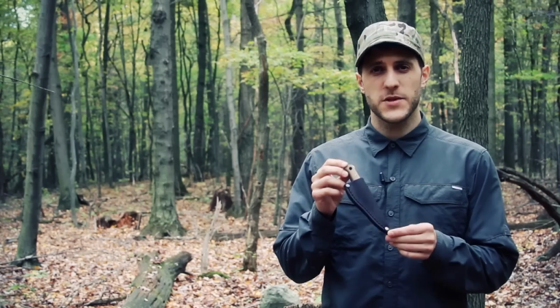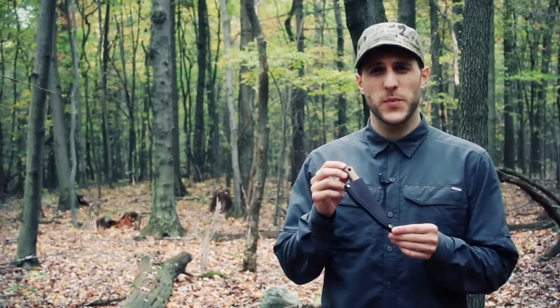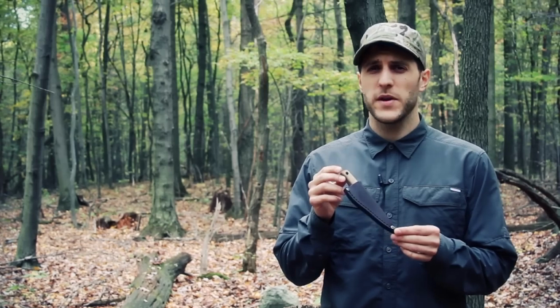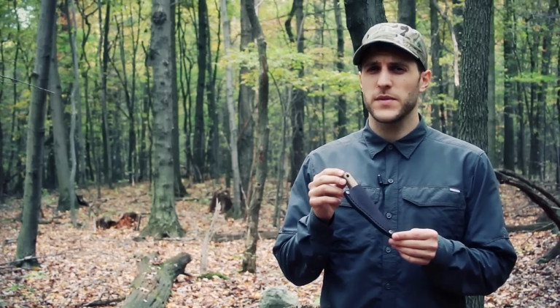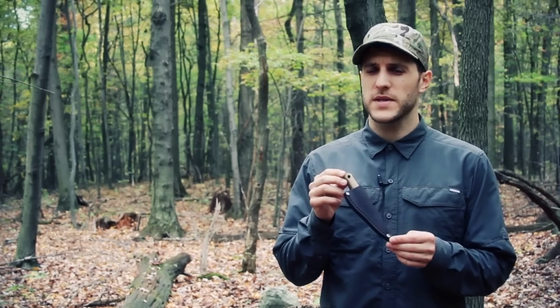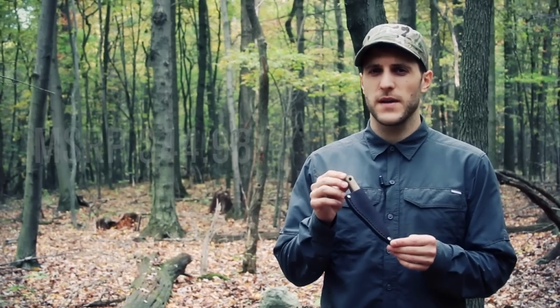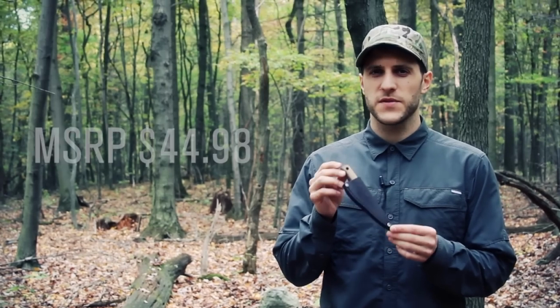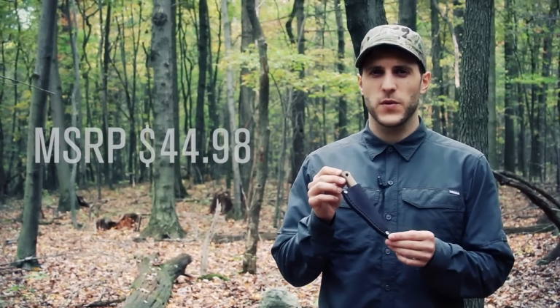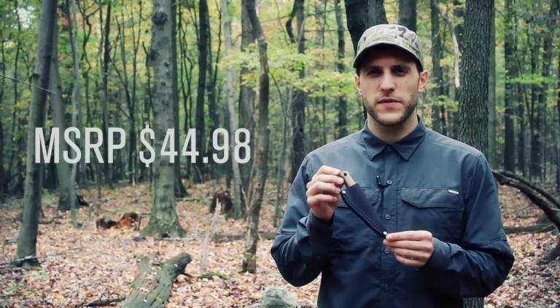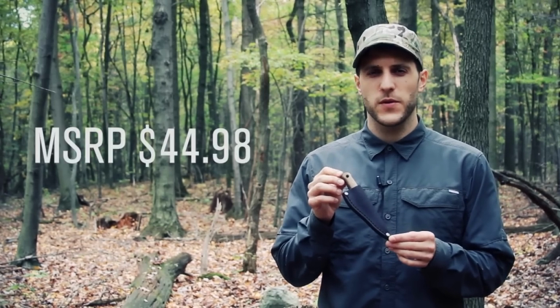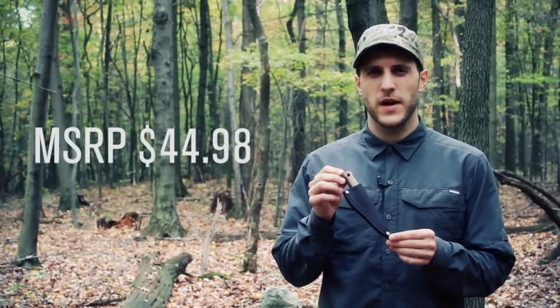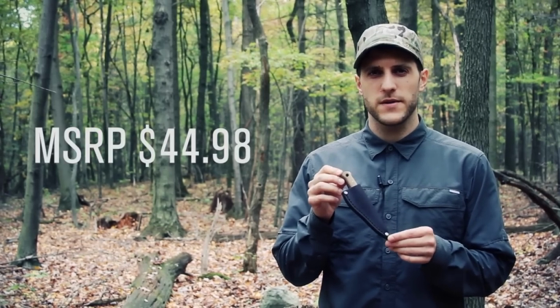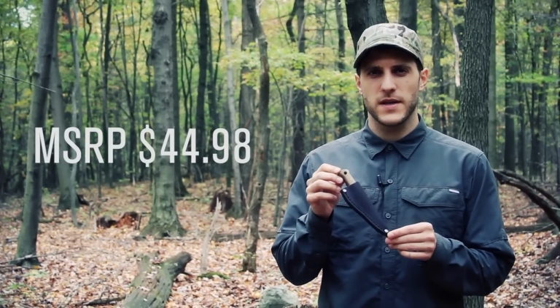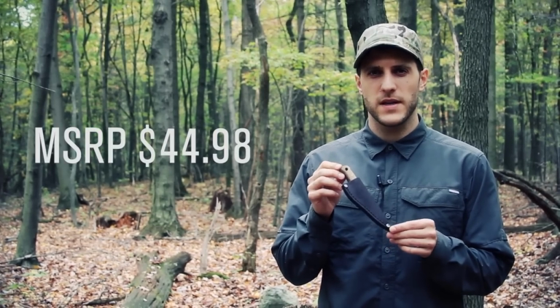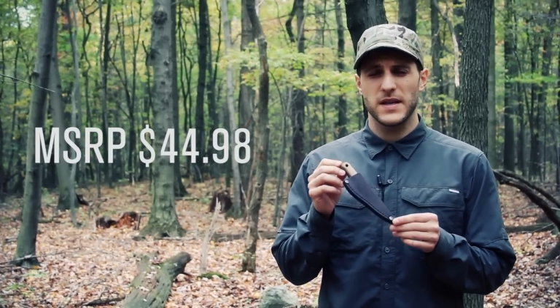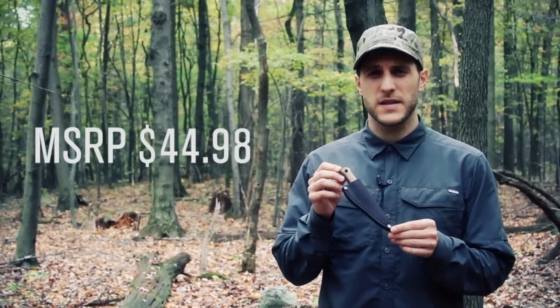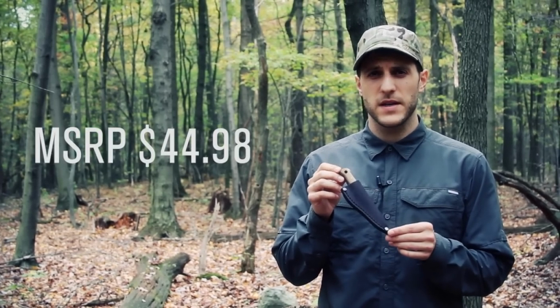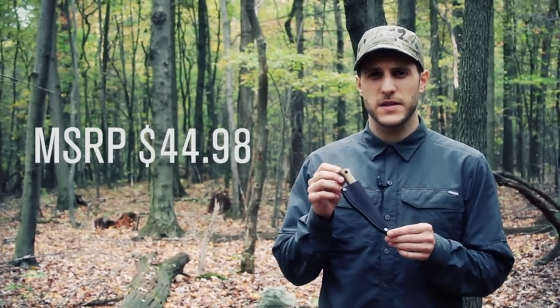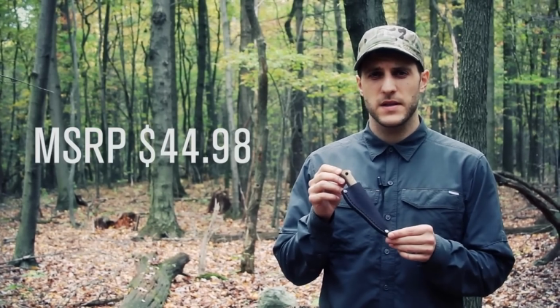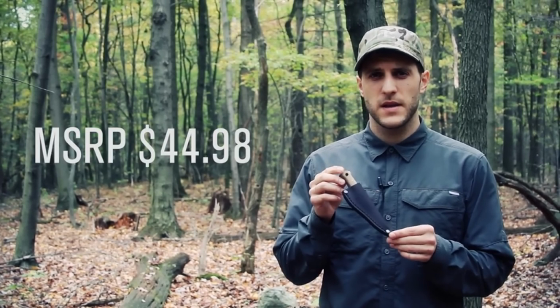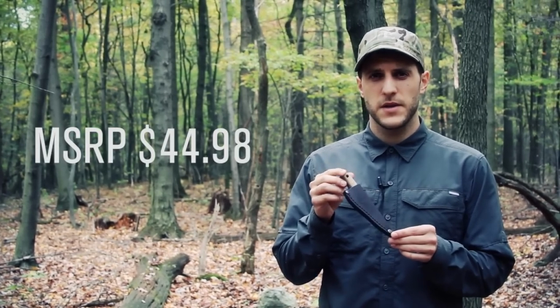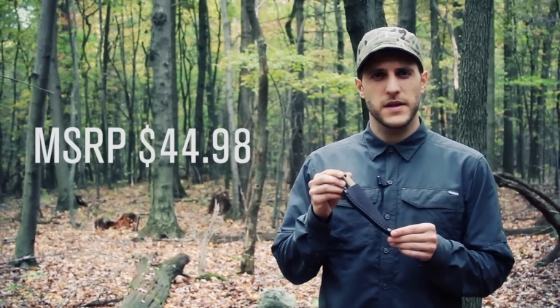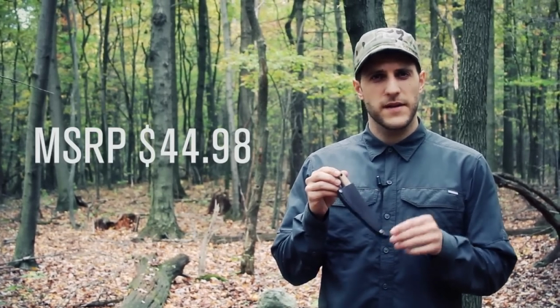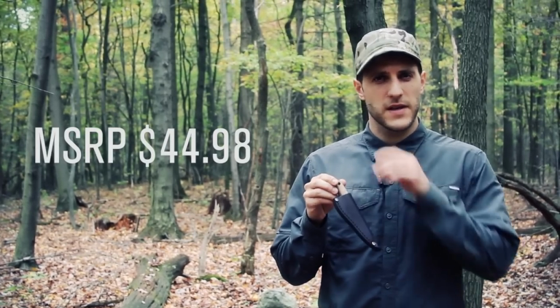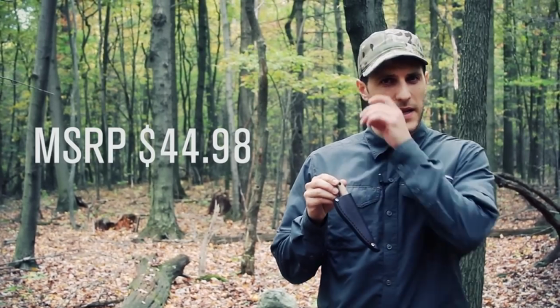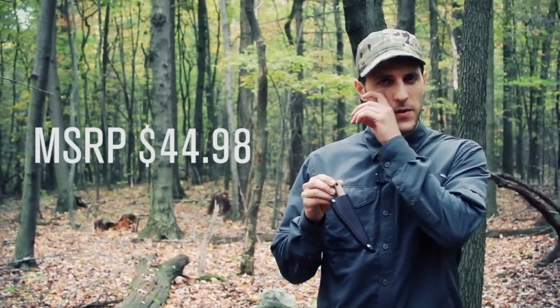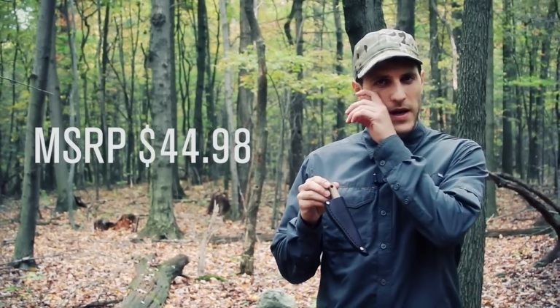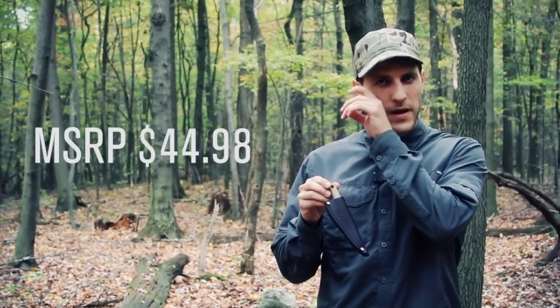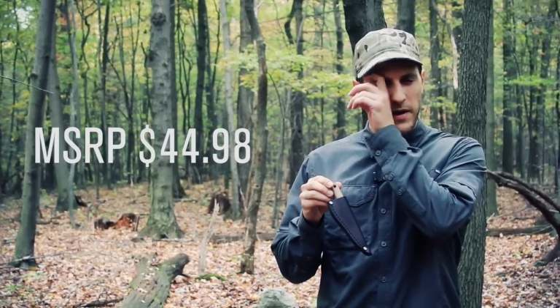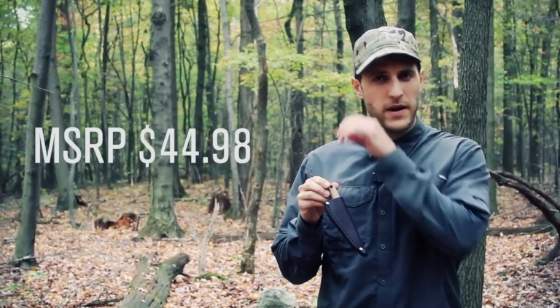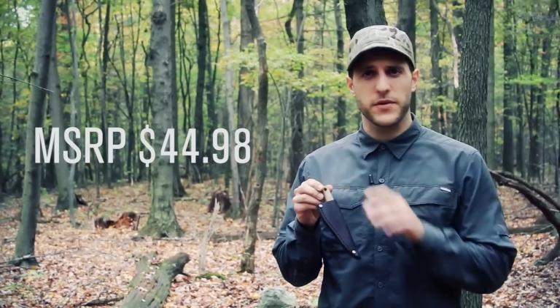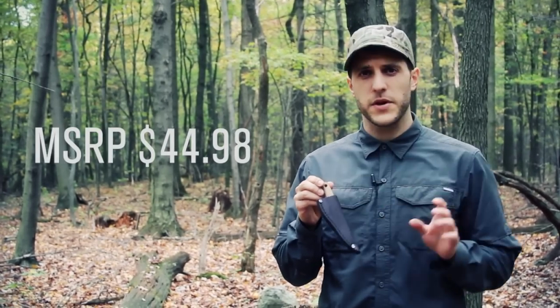MSRP on this knife is $44.98. You can definitely get it online right around $30.